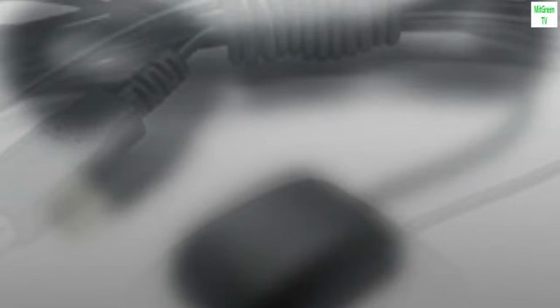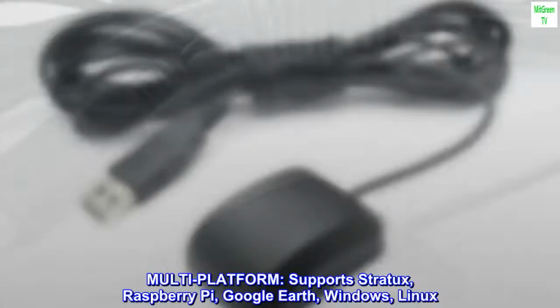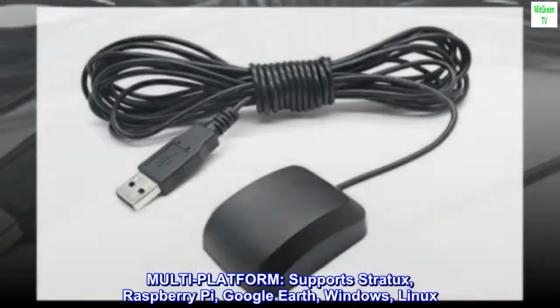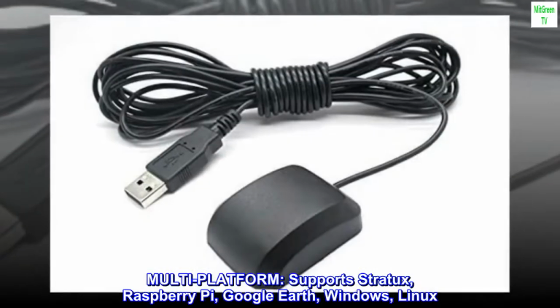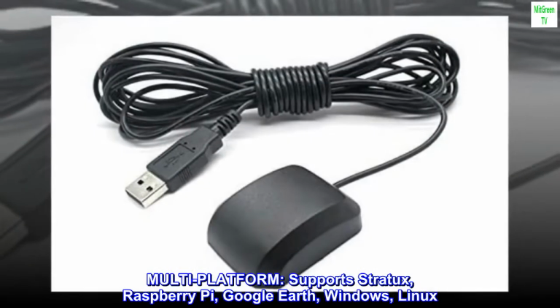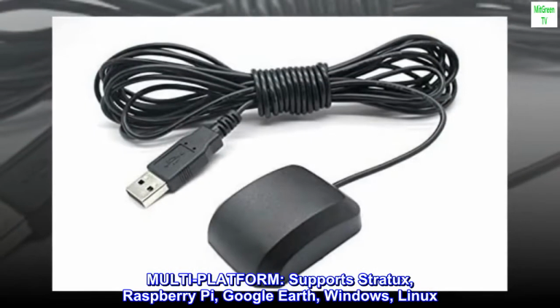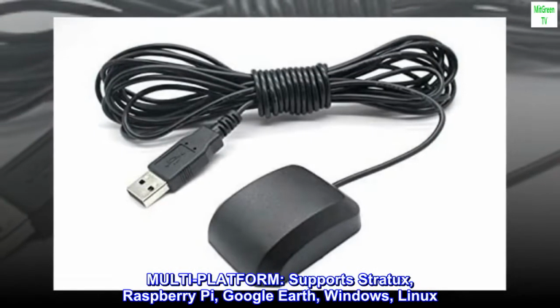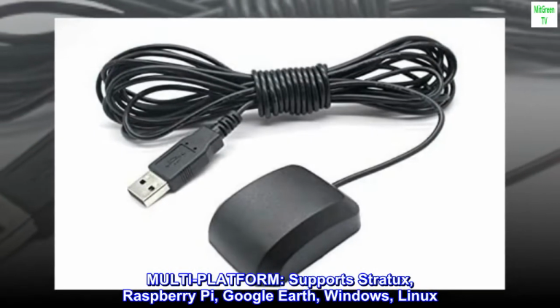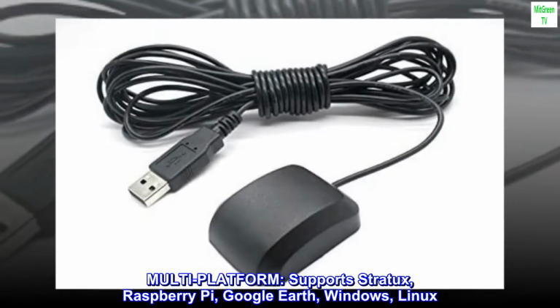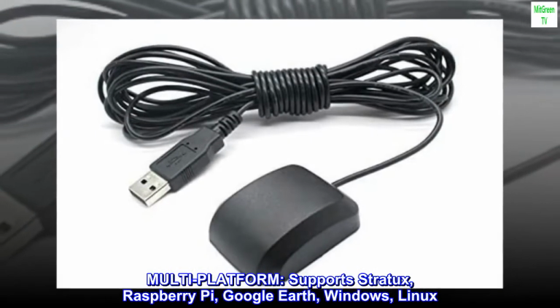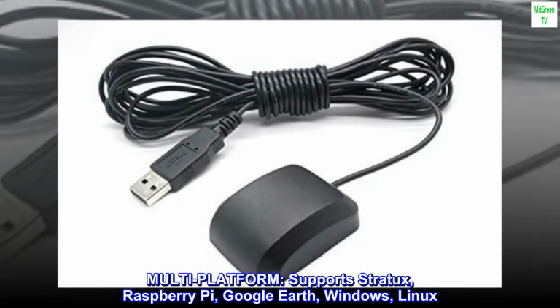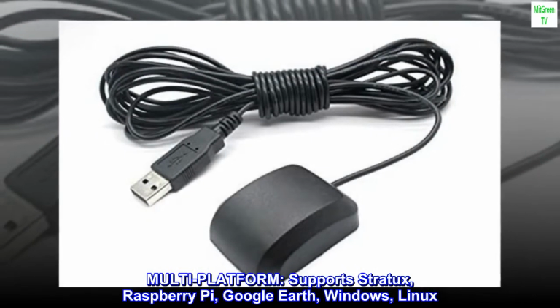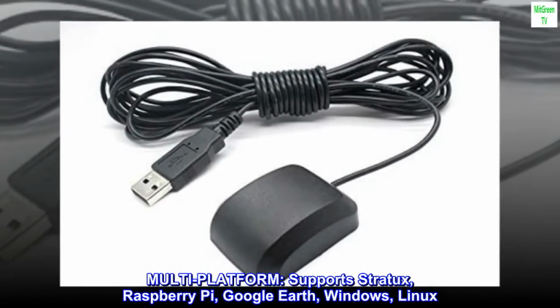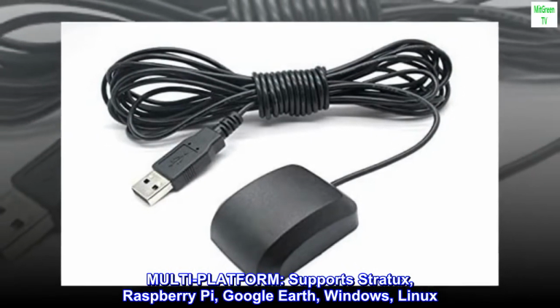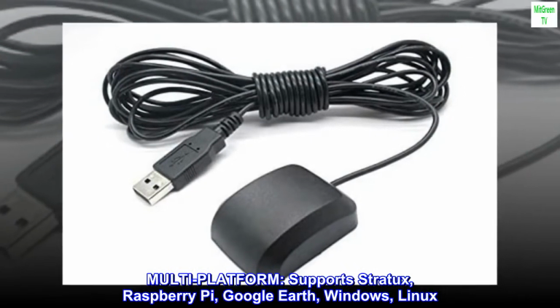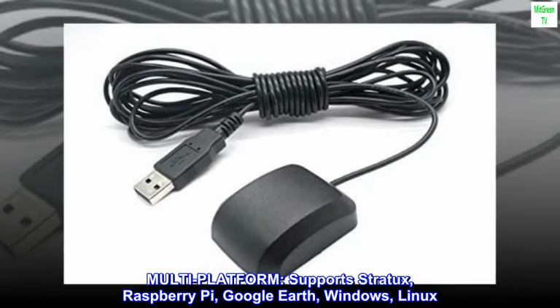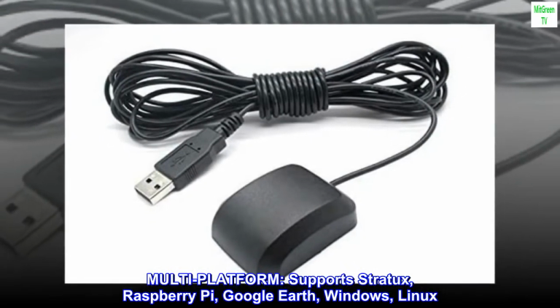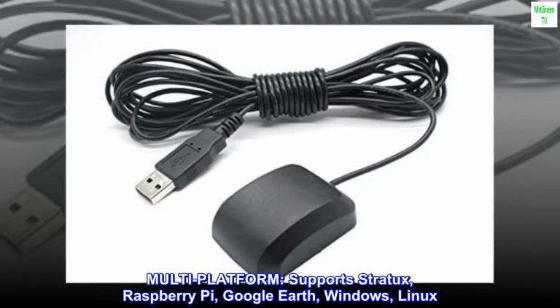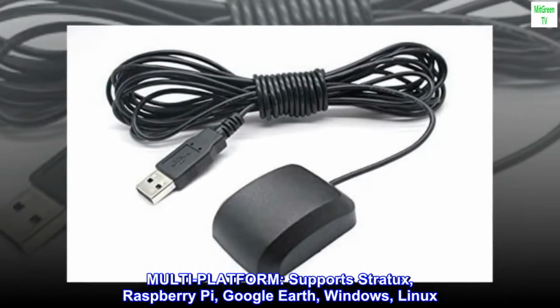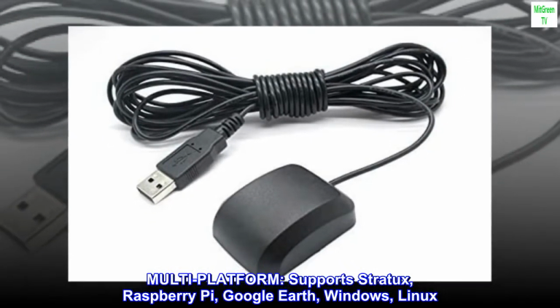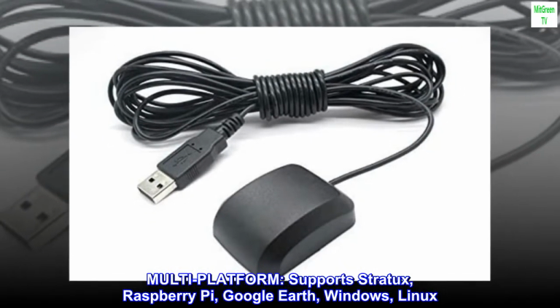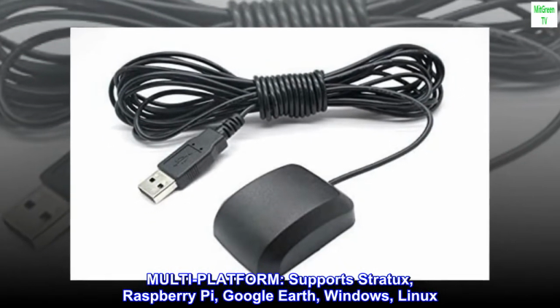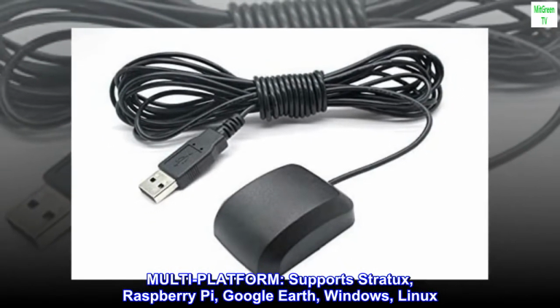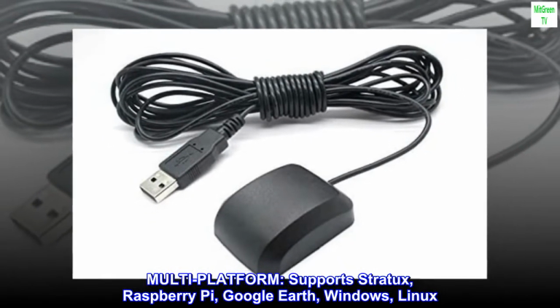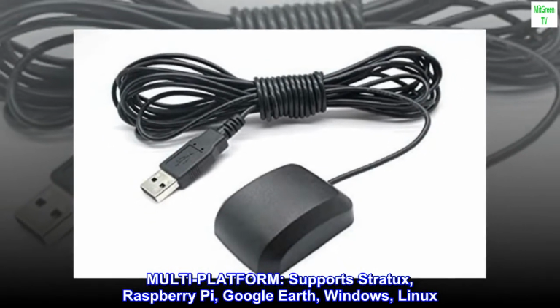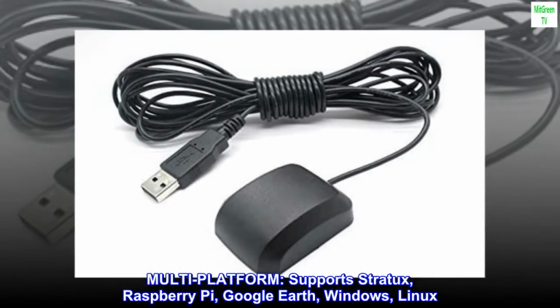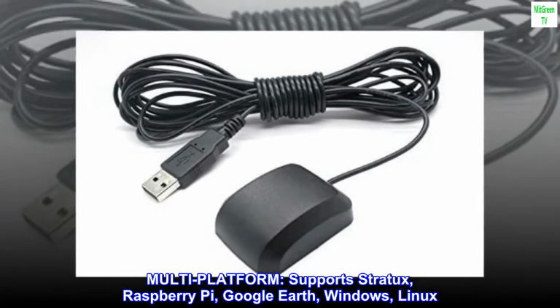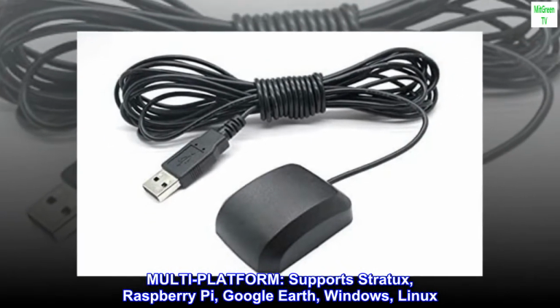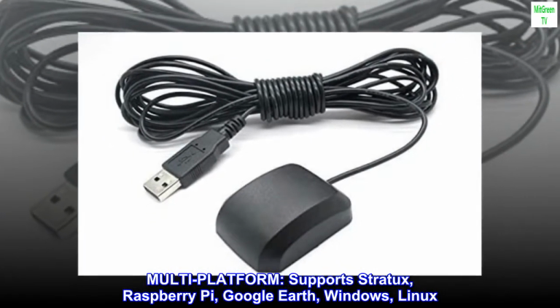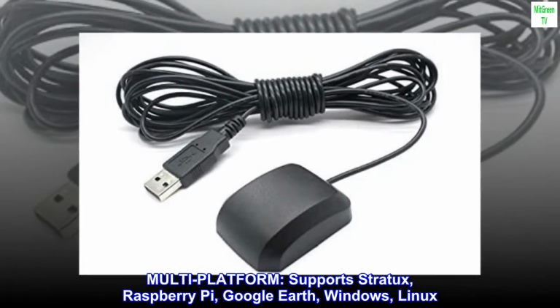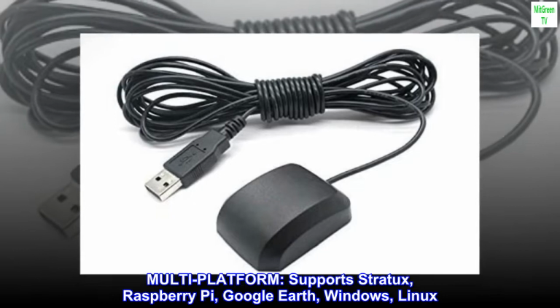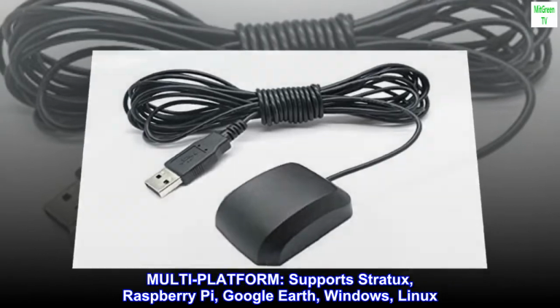Multi-platform. Supports Stratix, Raspberry Pi, Google Earth, Windows, Linux.